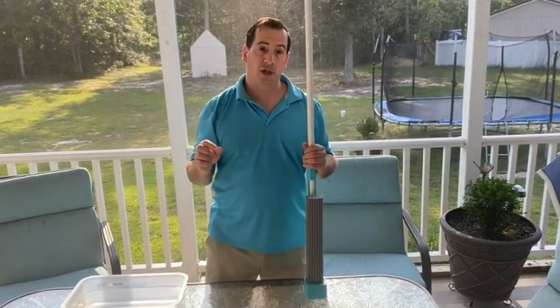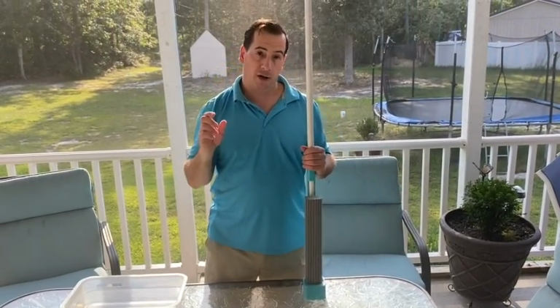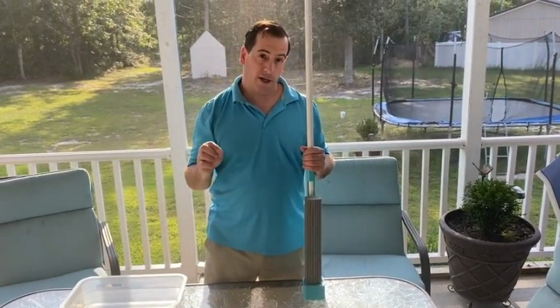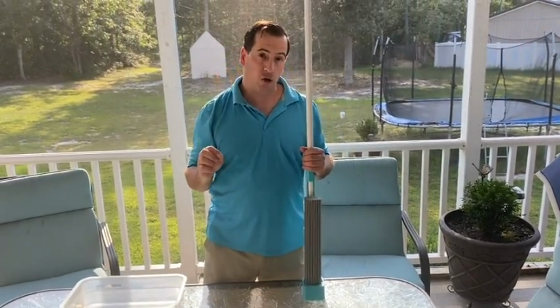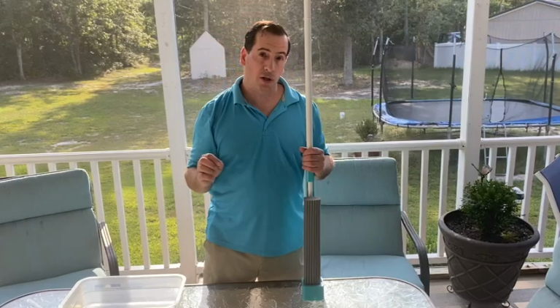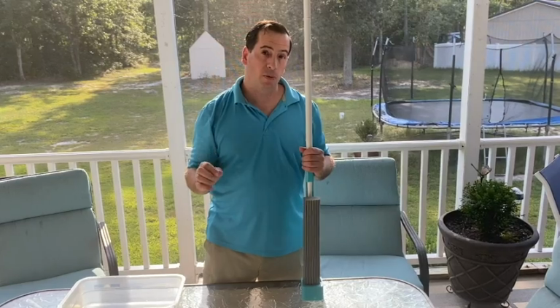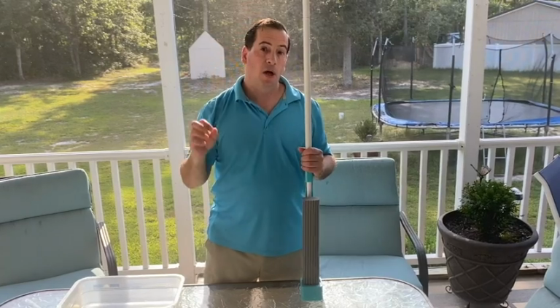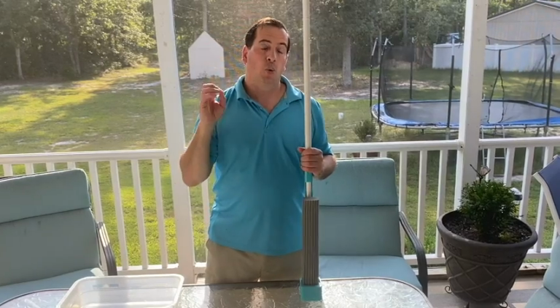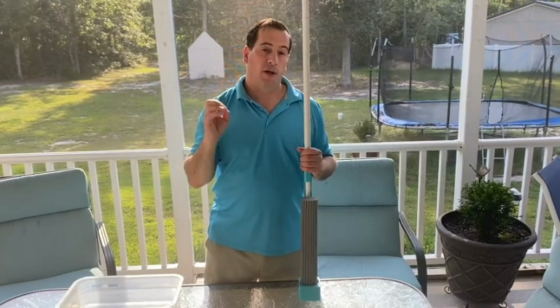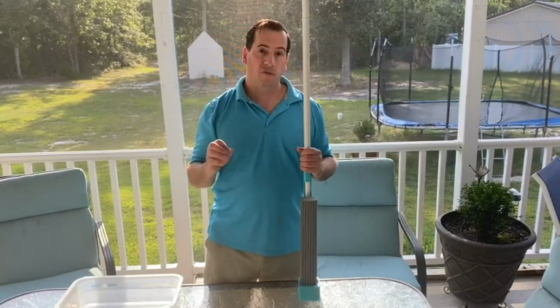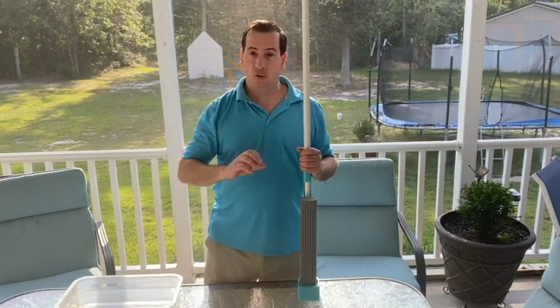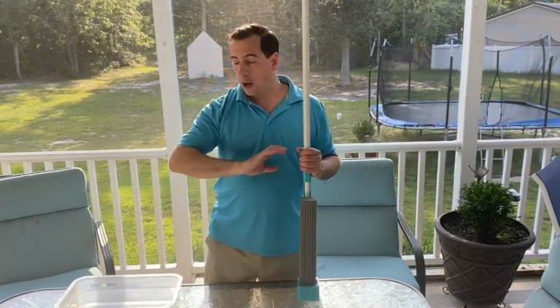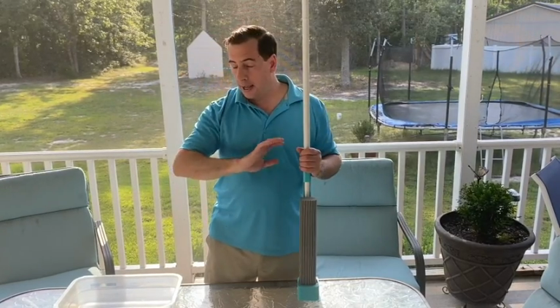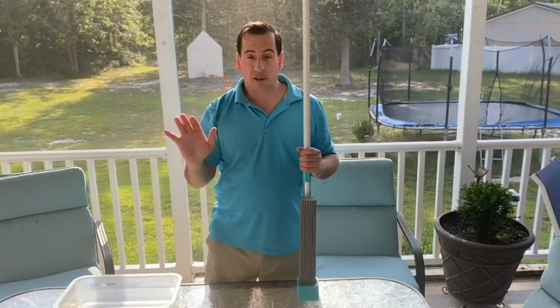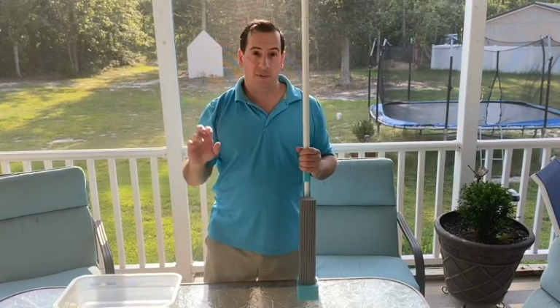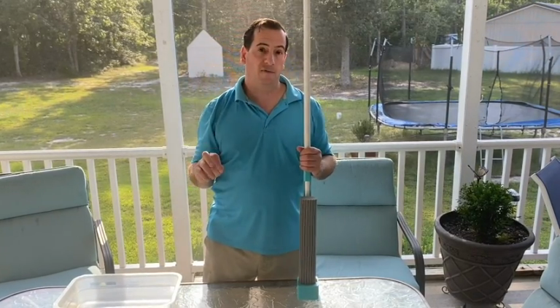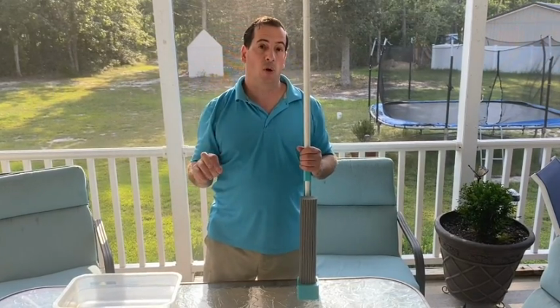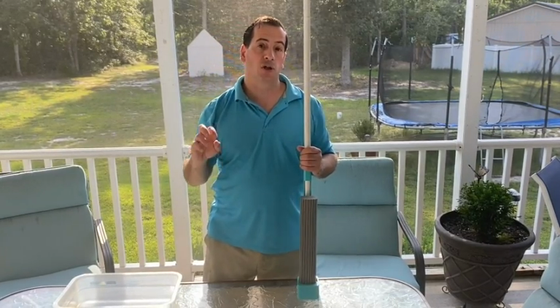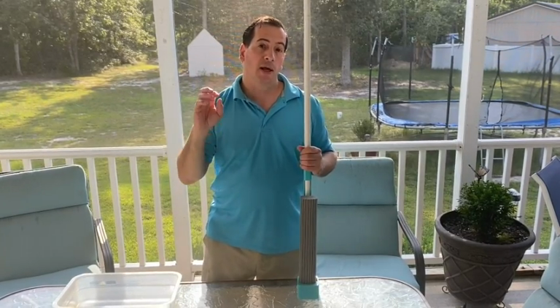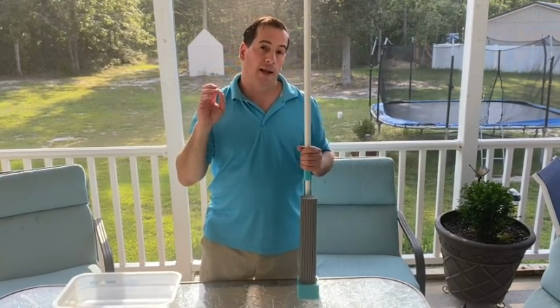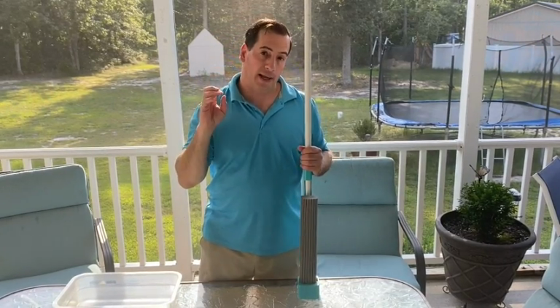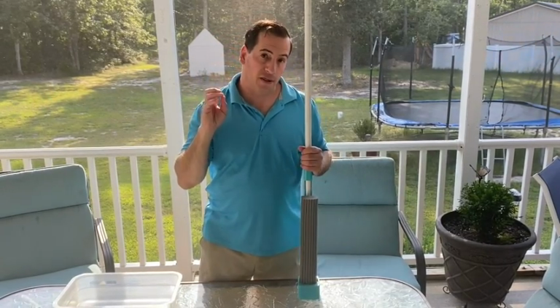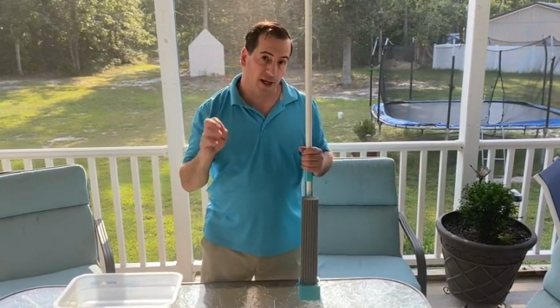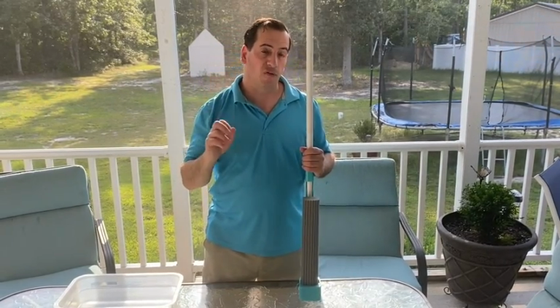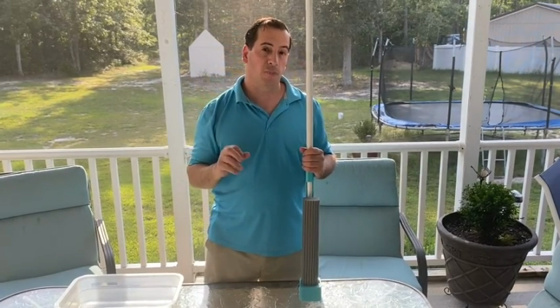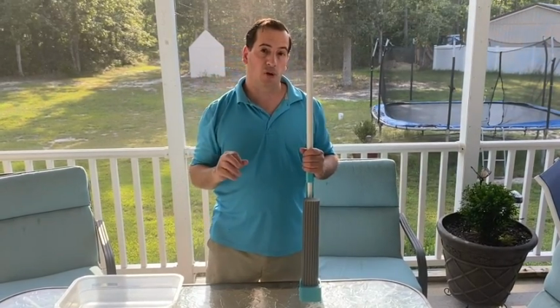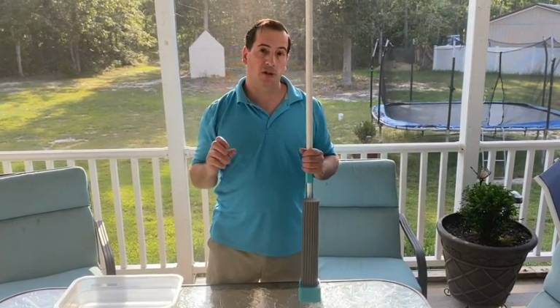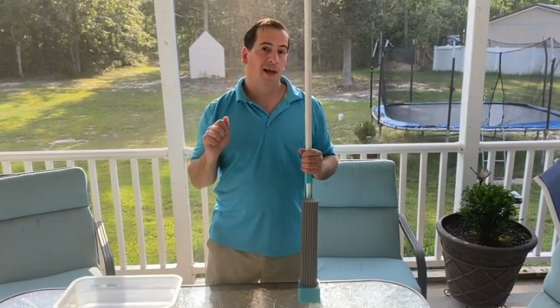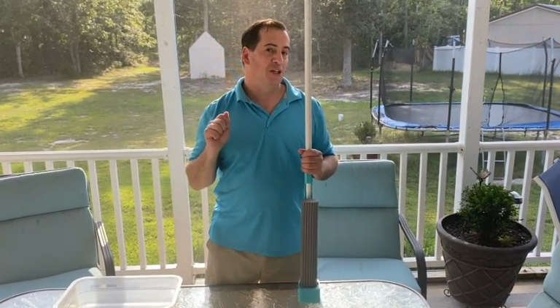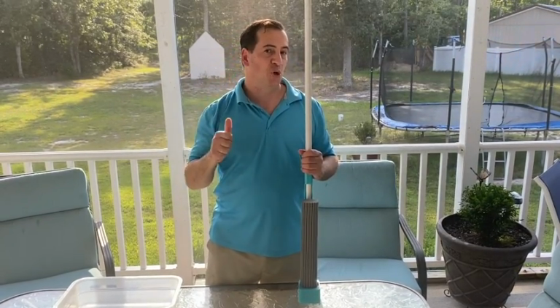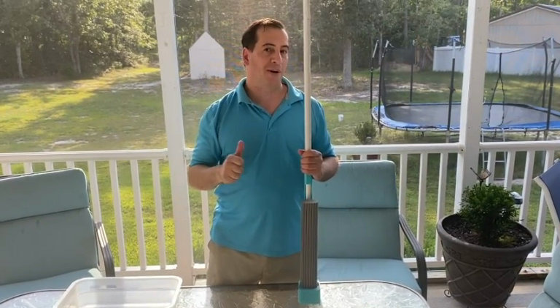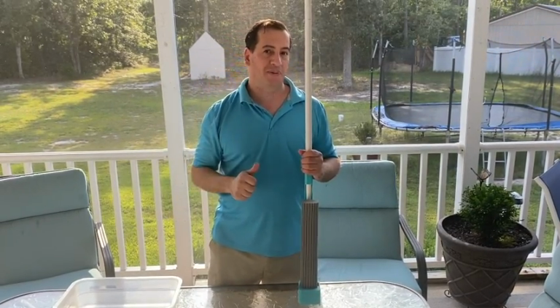If you have any questions, you've got our 800 number and we're here for you anytime. Thank you for your purchase — enjoy mopping!